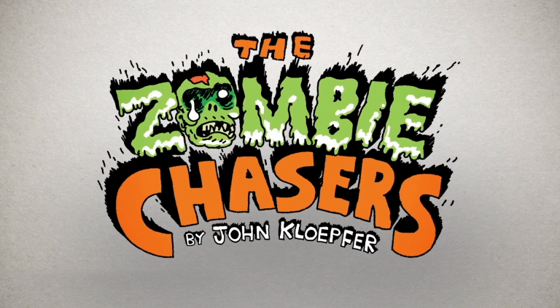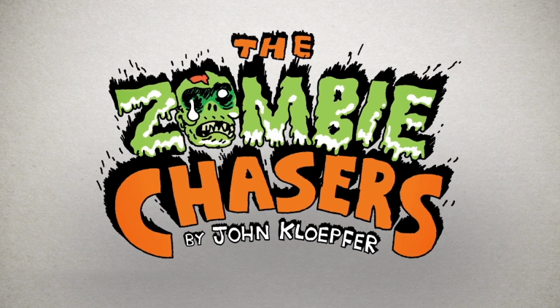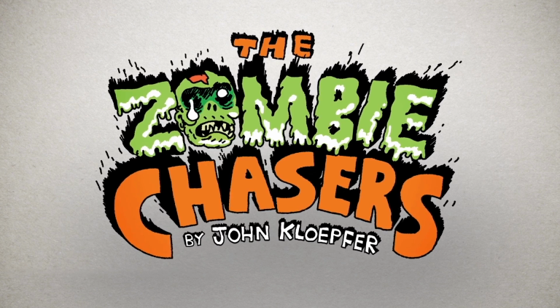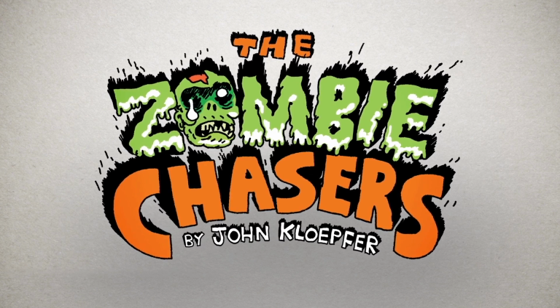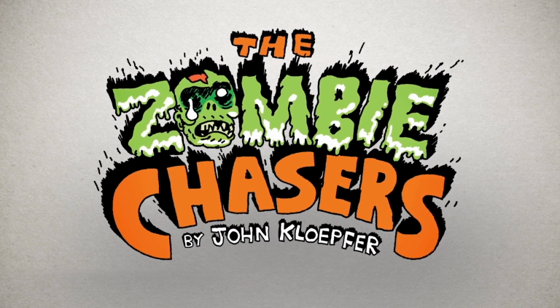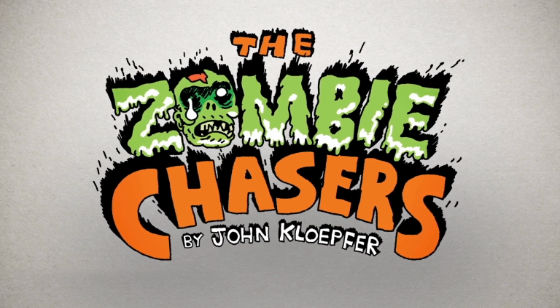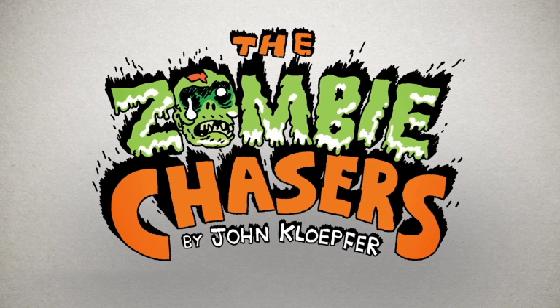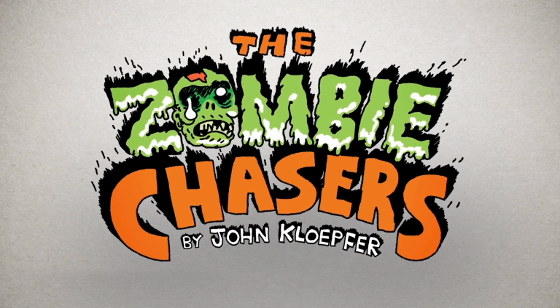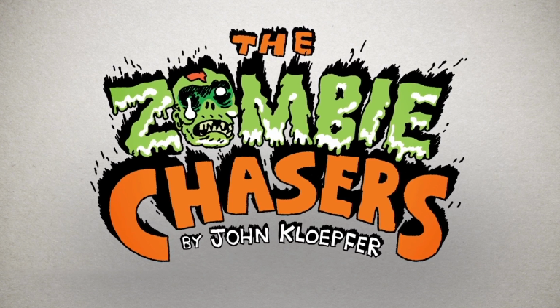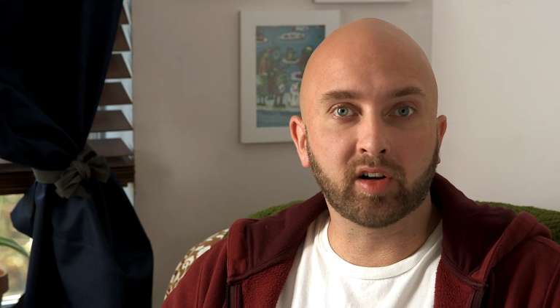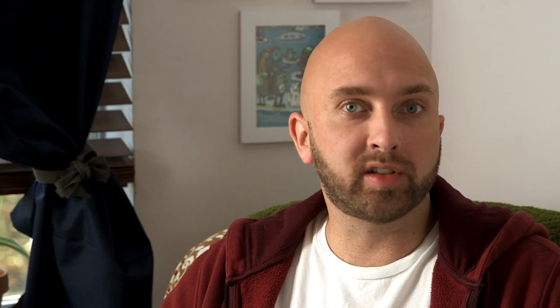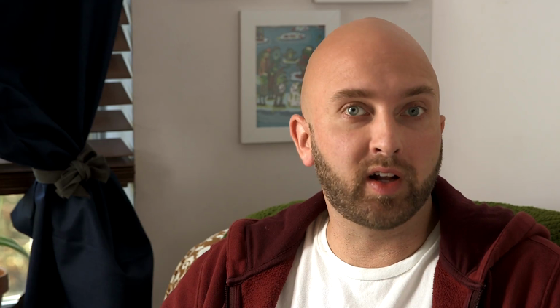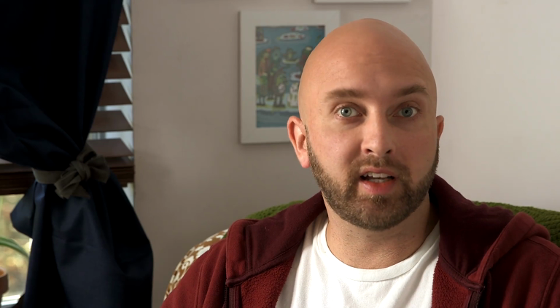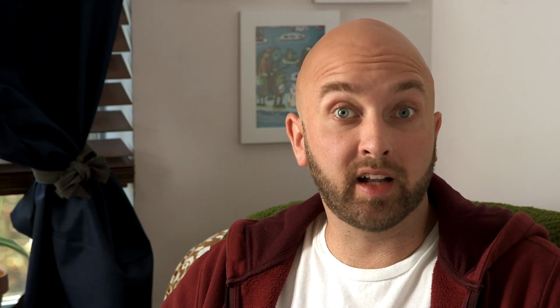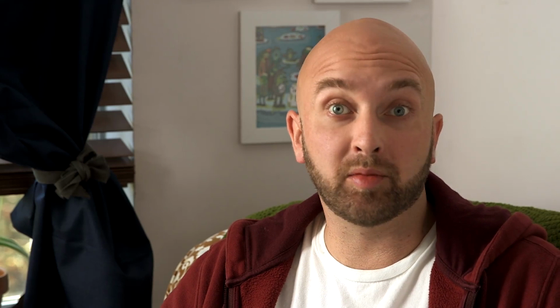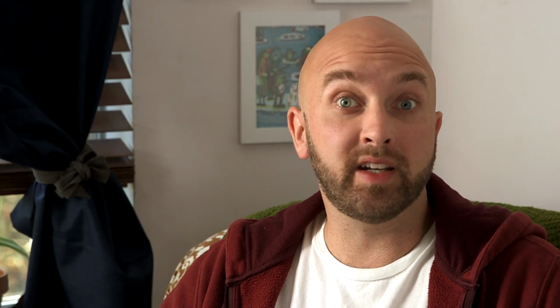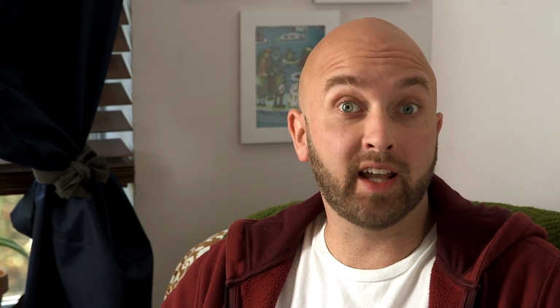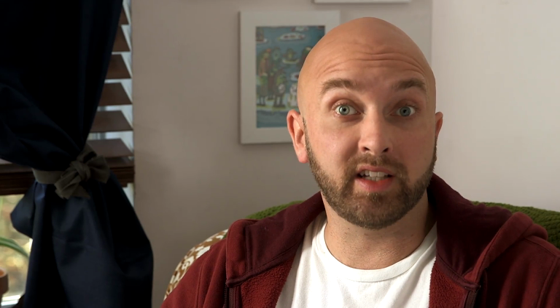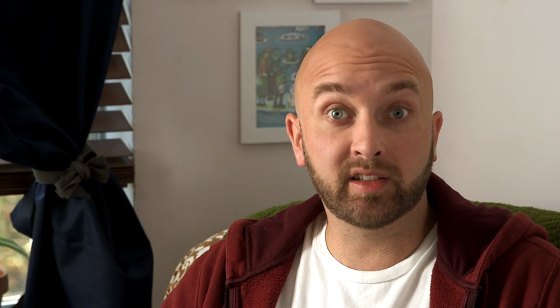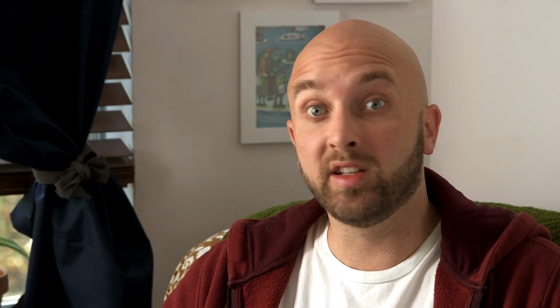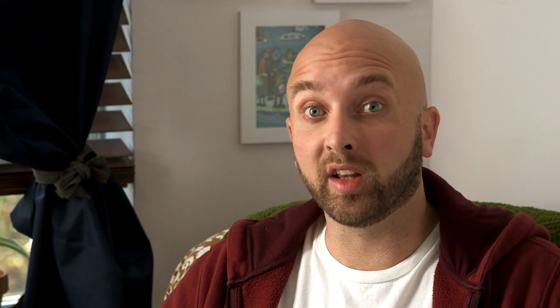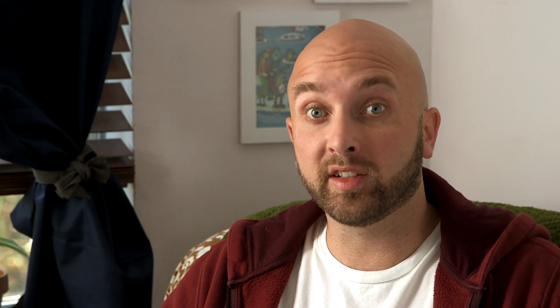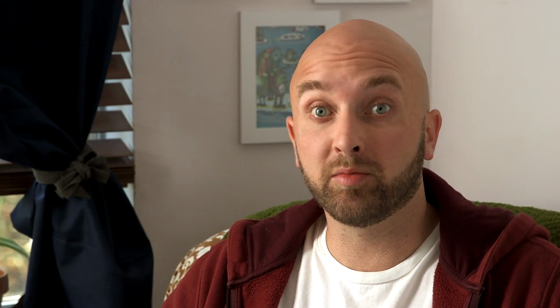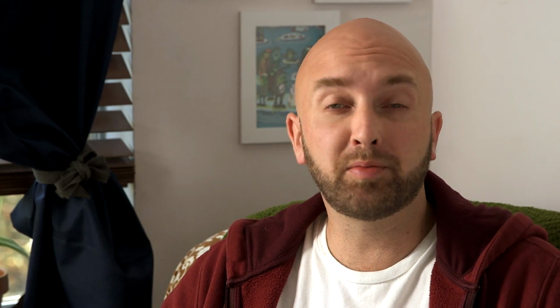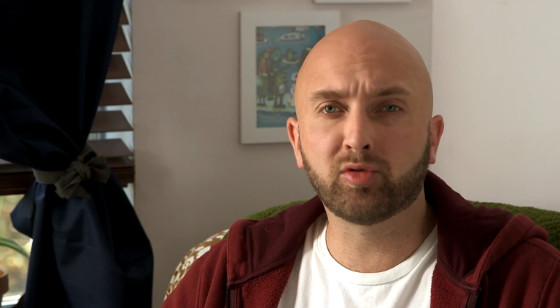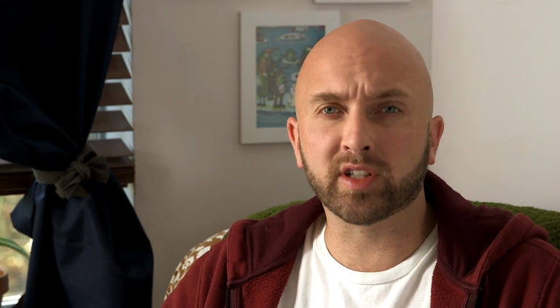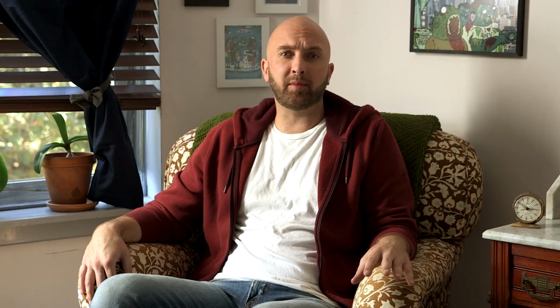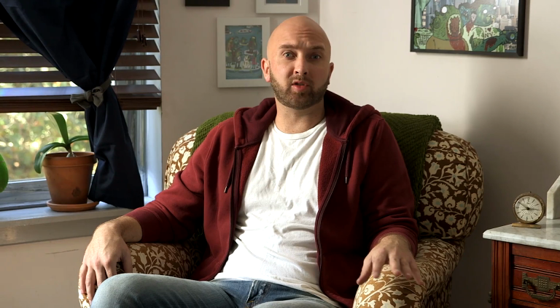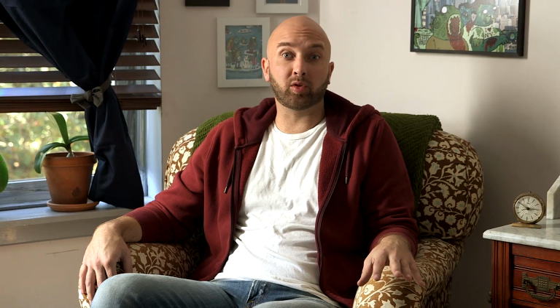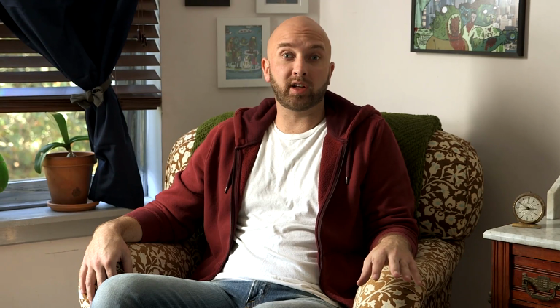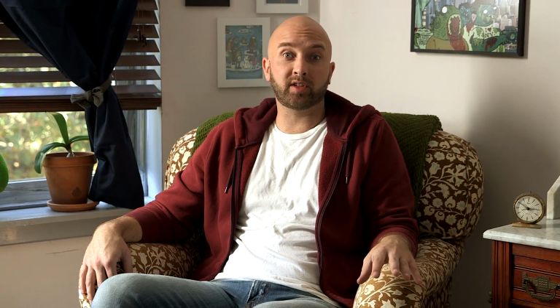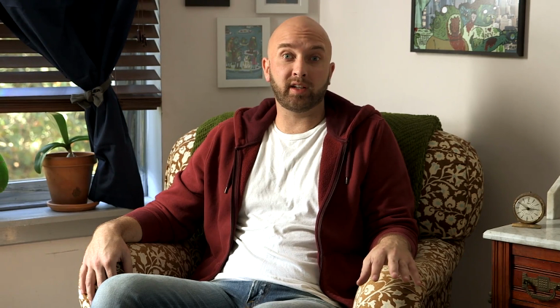In these super slimy stories, Zach Clark and his friends take on some of the nastiest, gnarliest, most putrid zombies the world has ever seen.